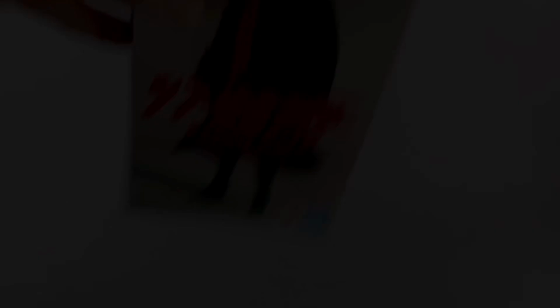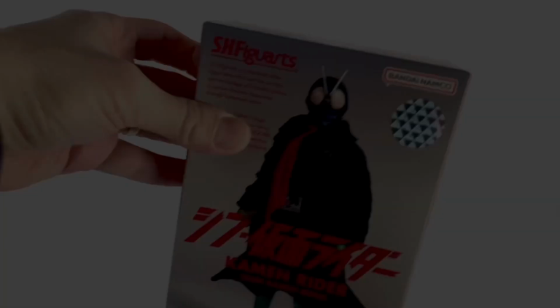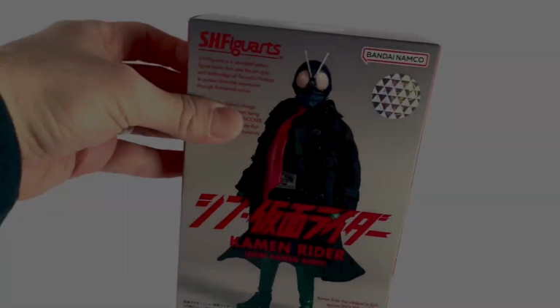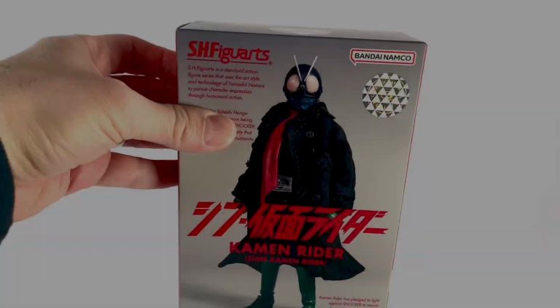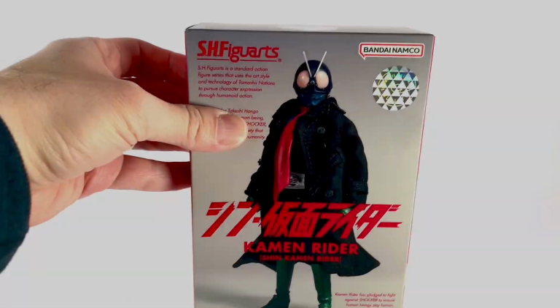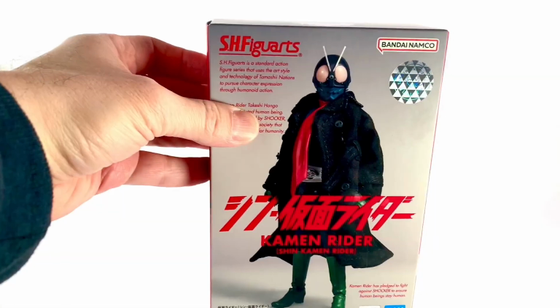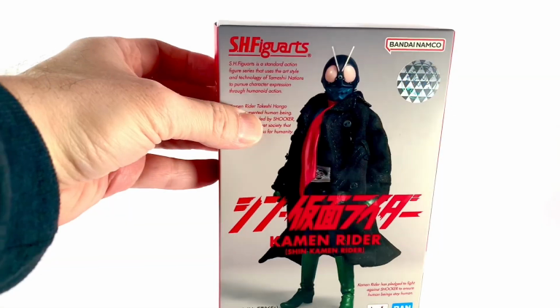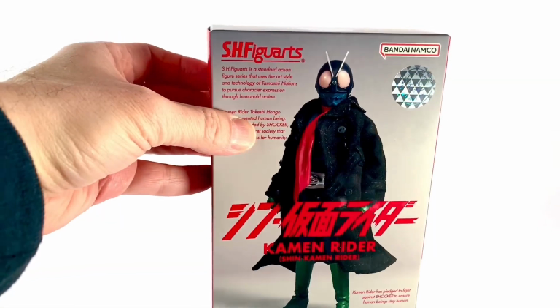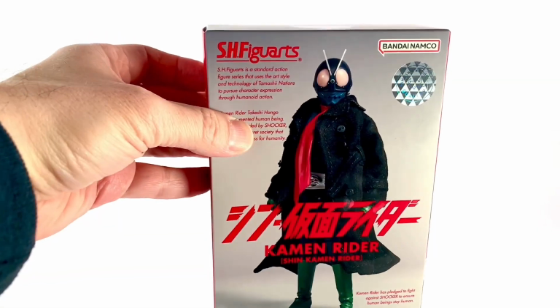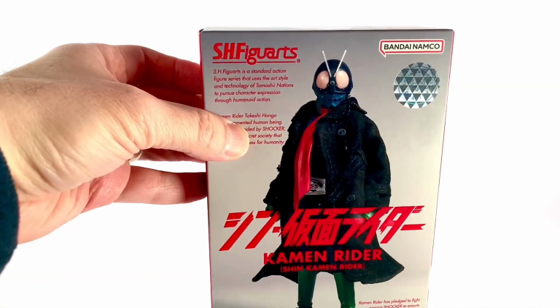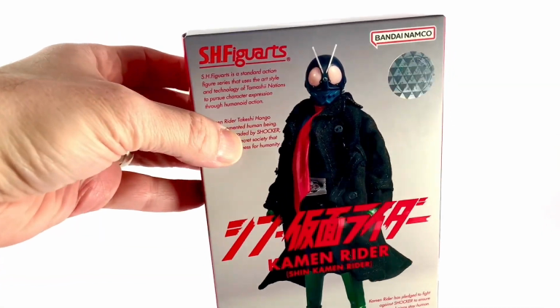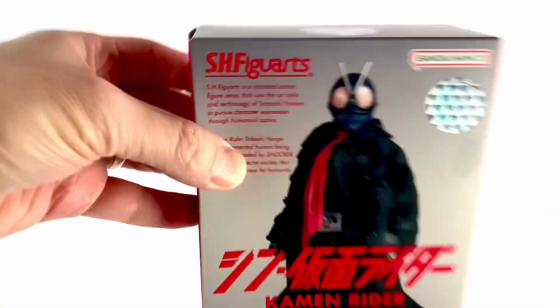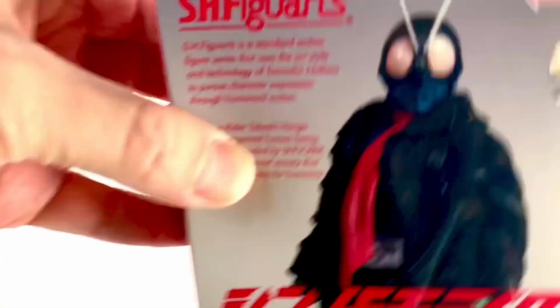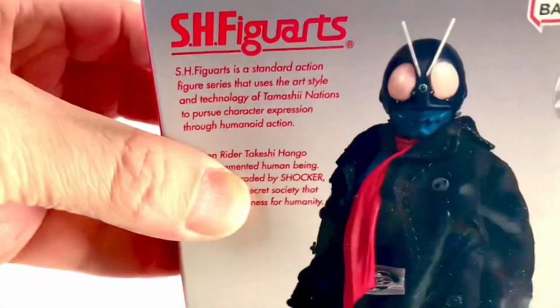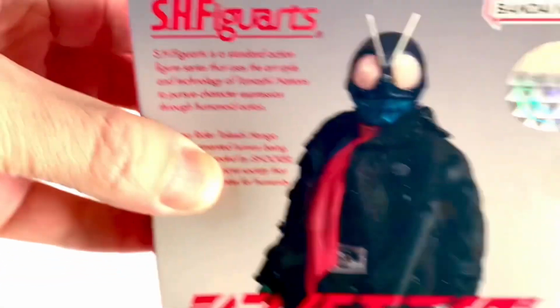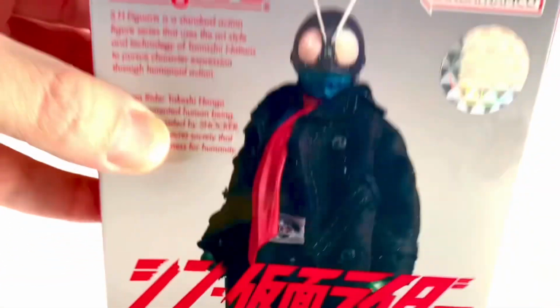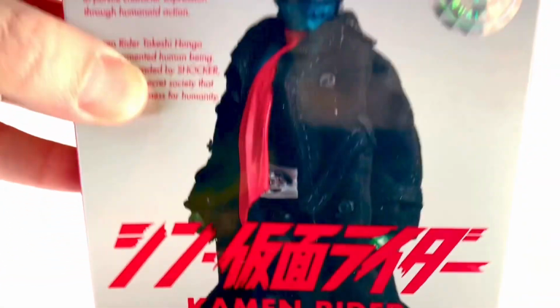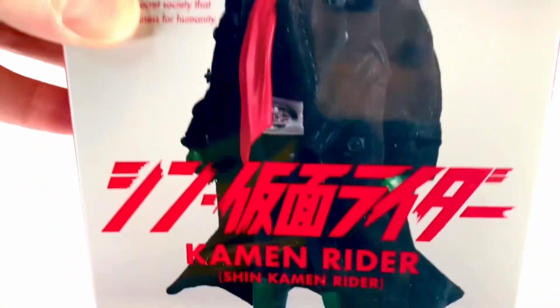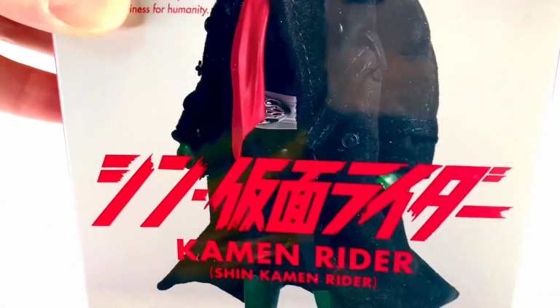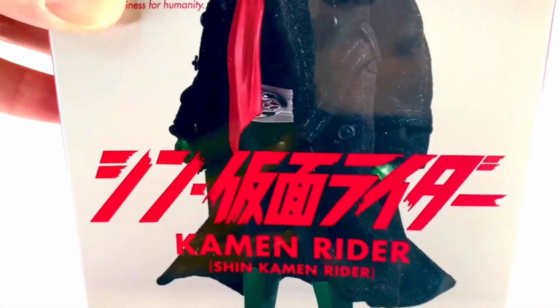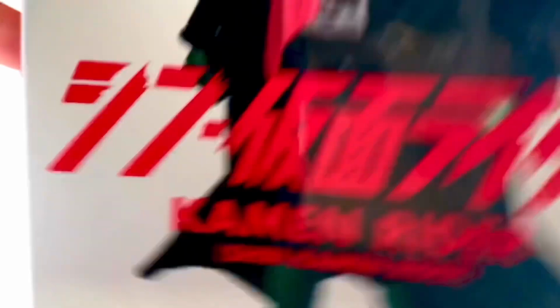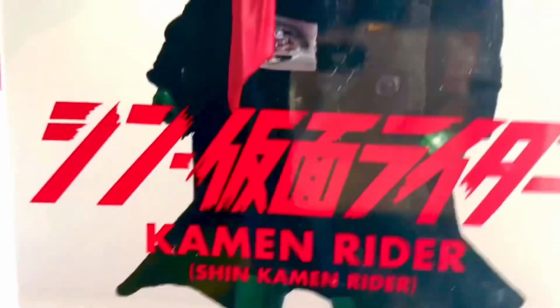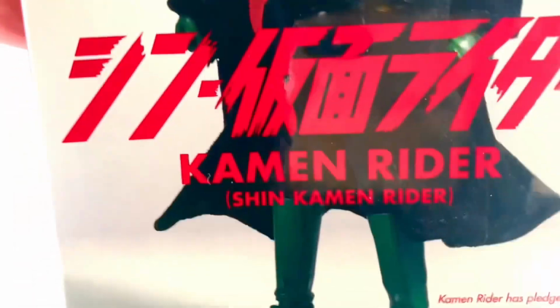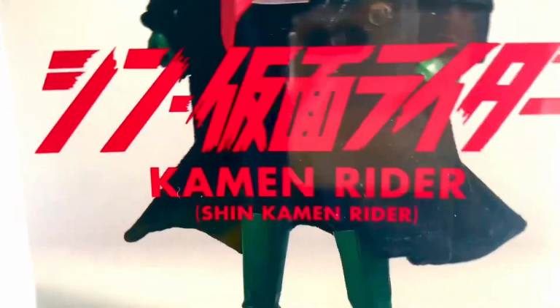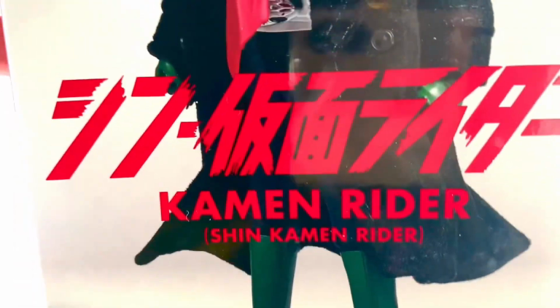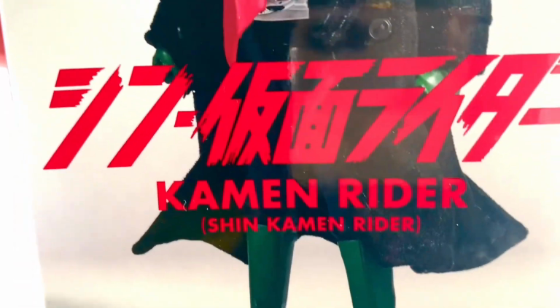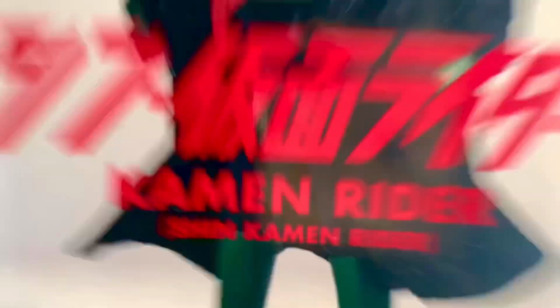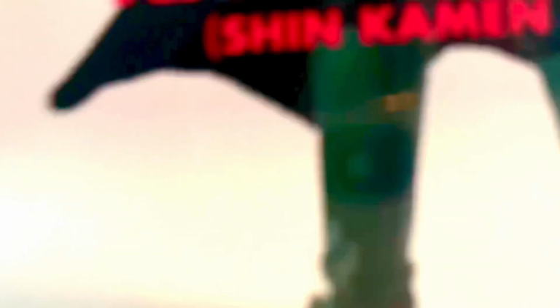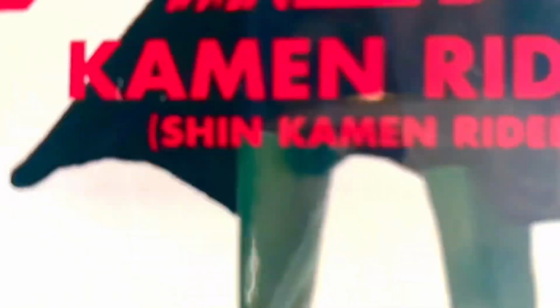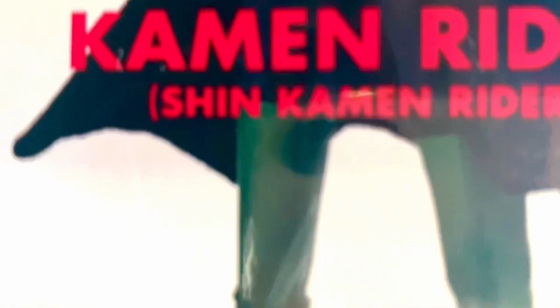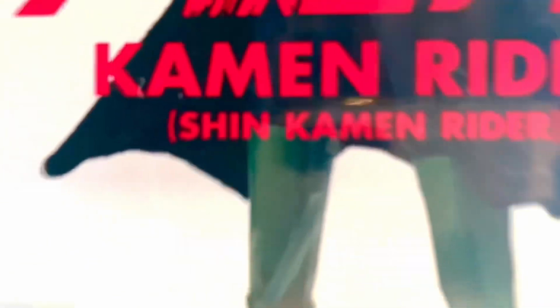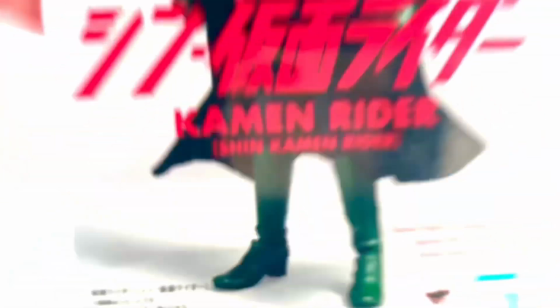What up, folks? I'm UltraZillian. Today I have a review of the S.H. Figuarts Kamen Rider — Shin Kamen Rider.